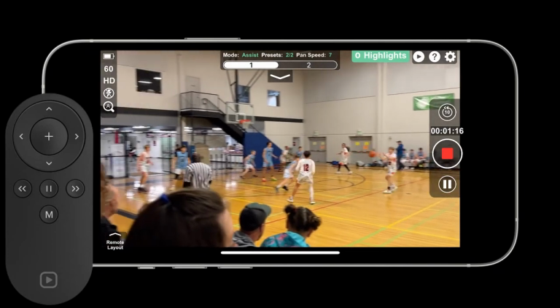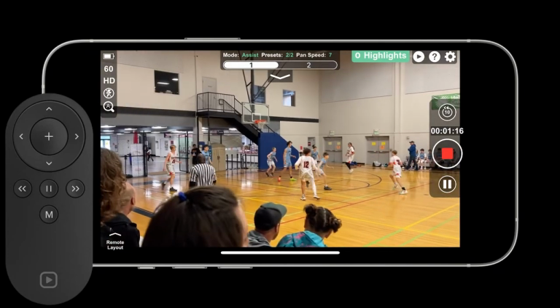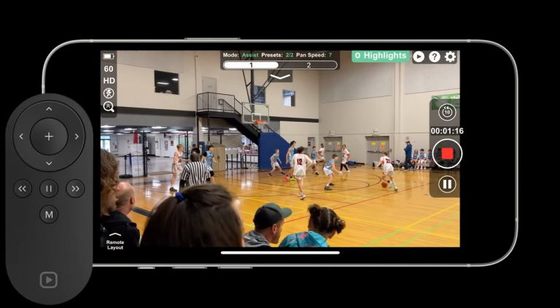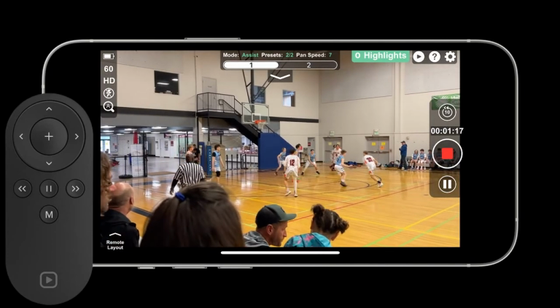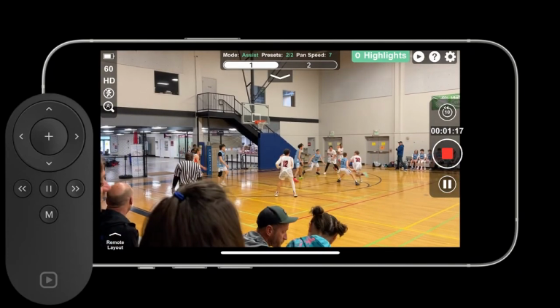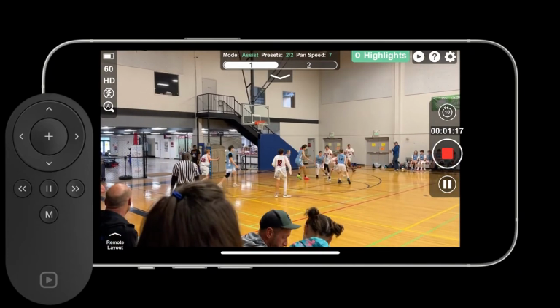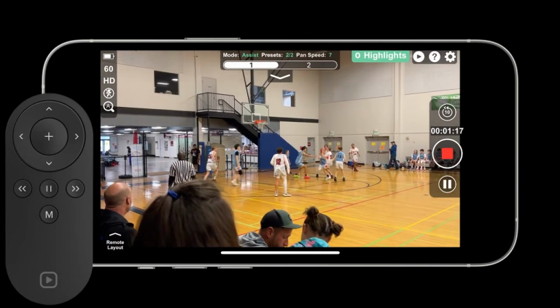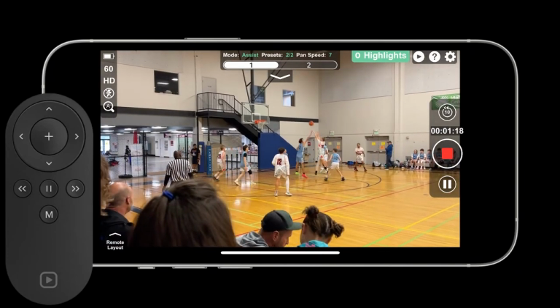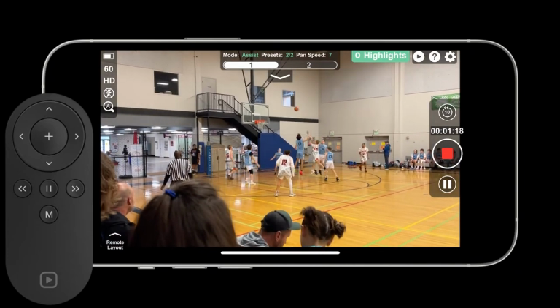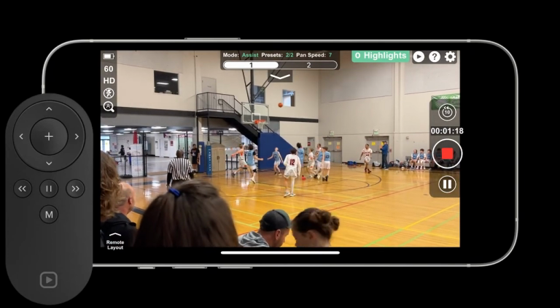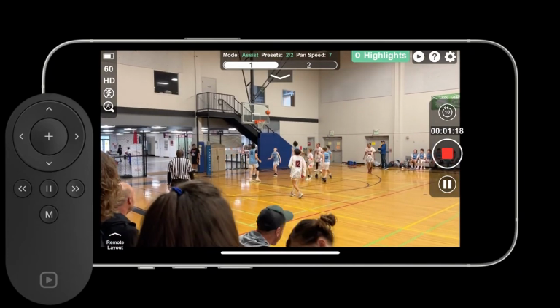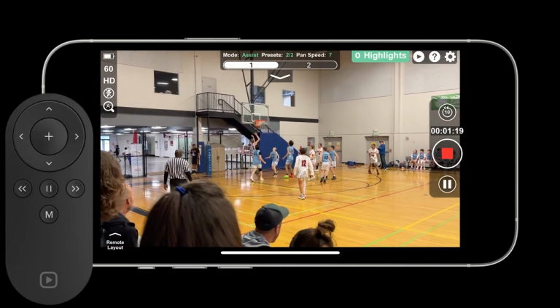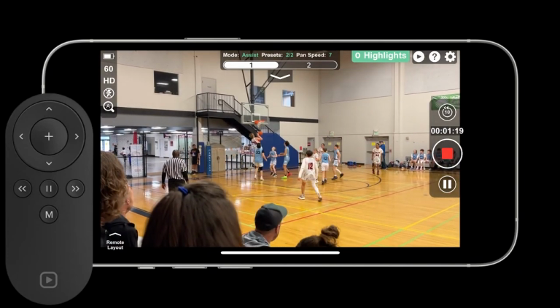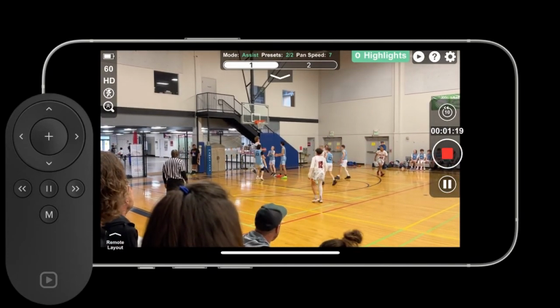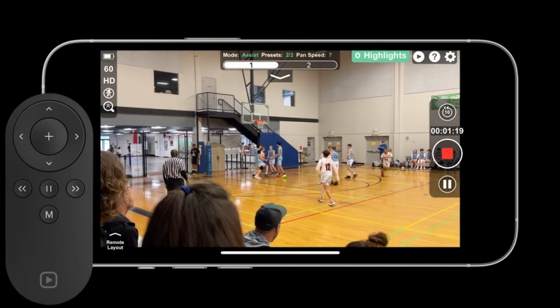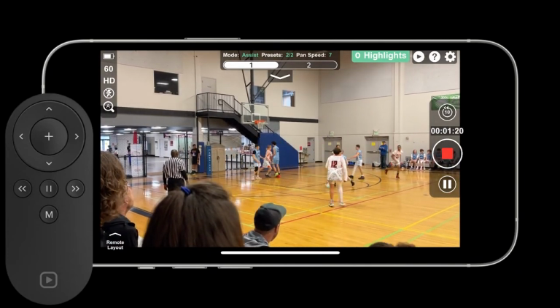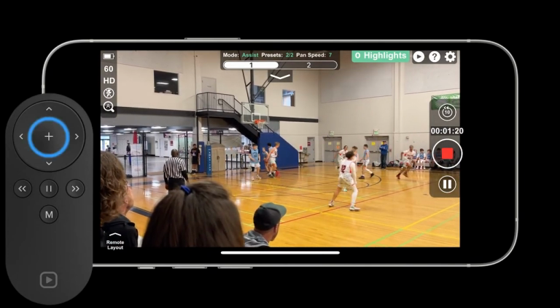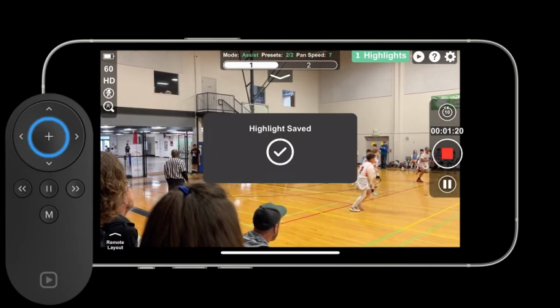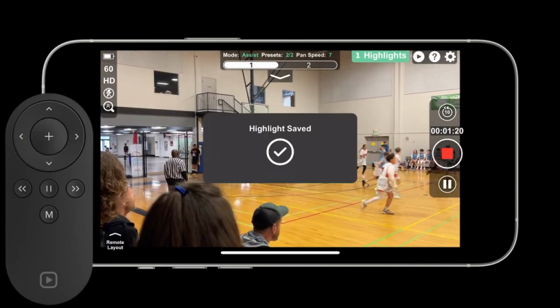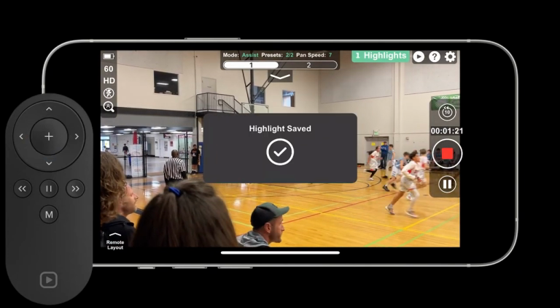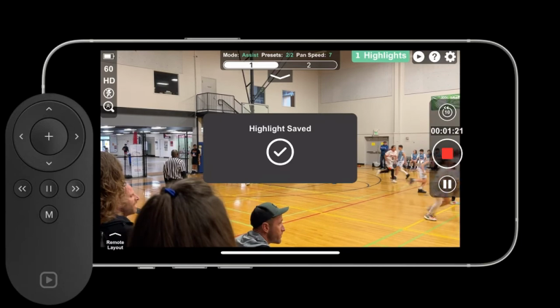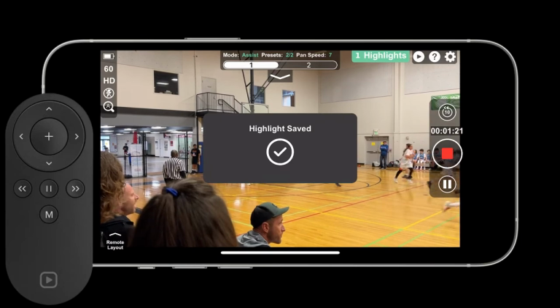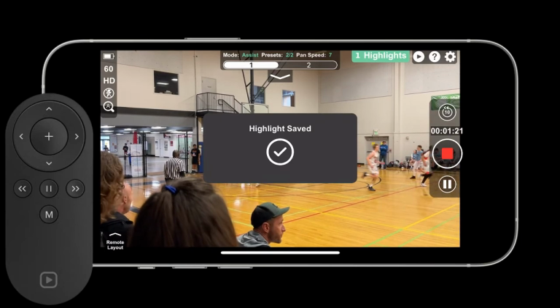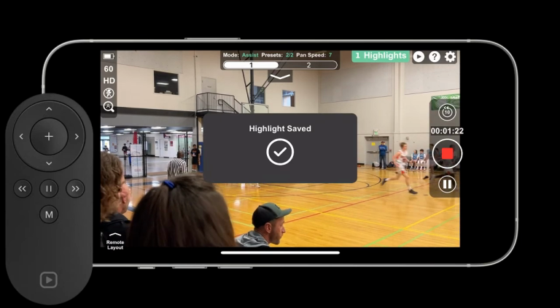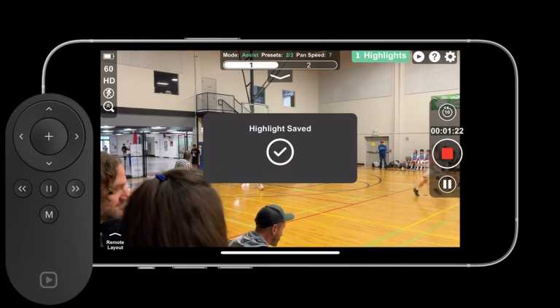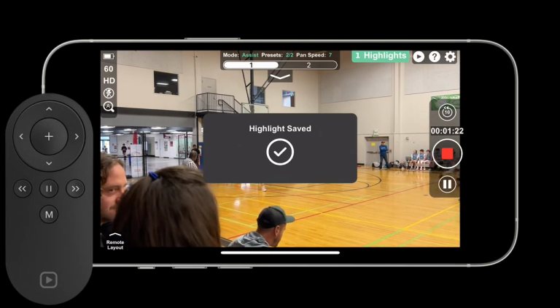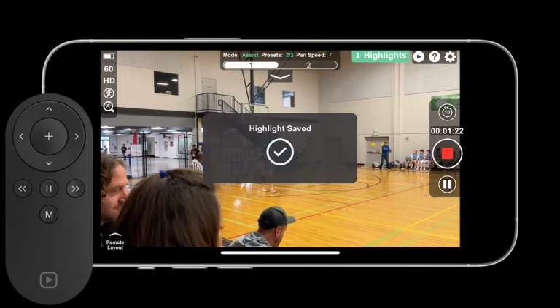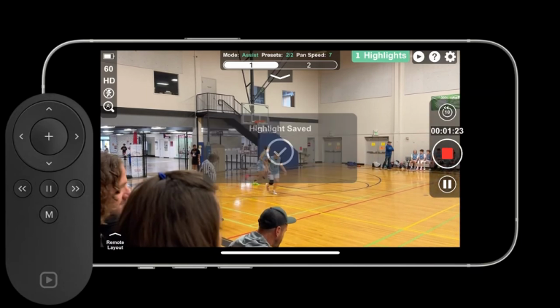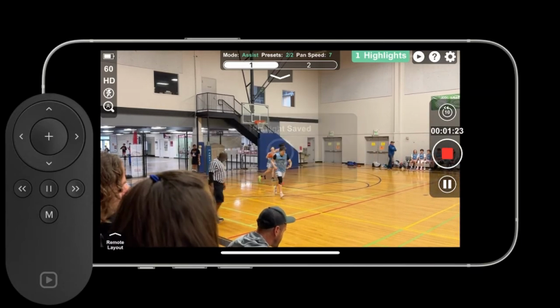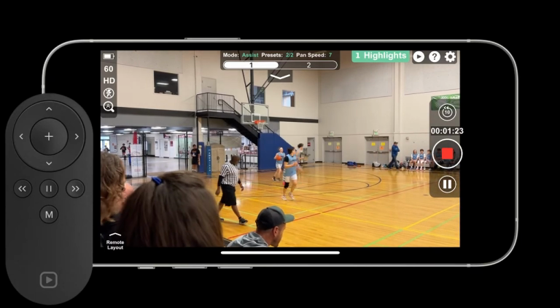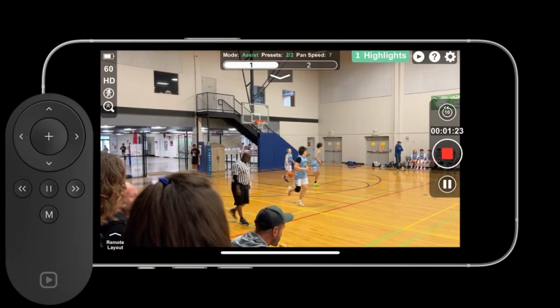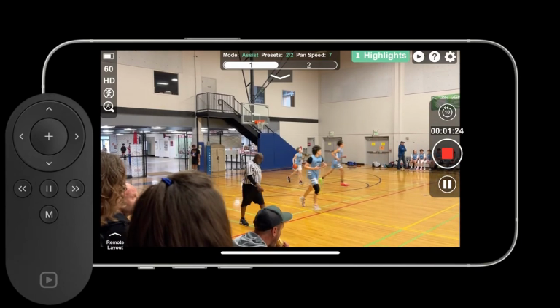If I need to save a highlight, I hit the highlight button. Now I know that the highlight is saved to my phone as well as the long video.